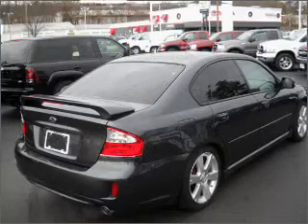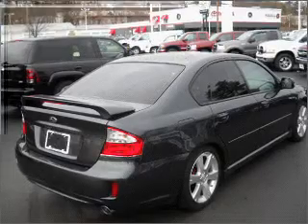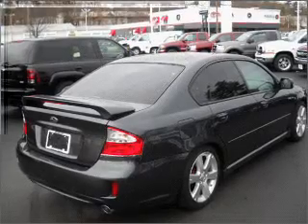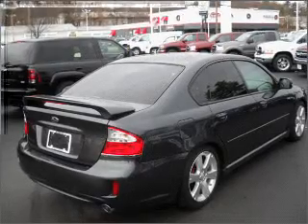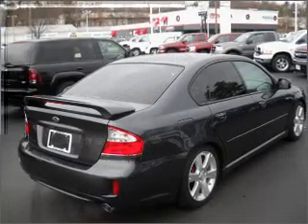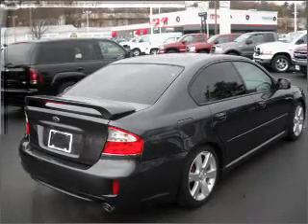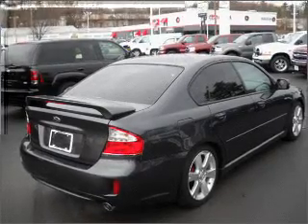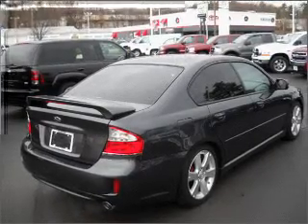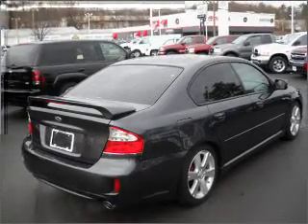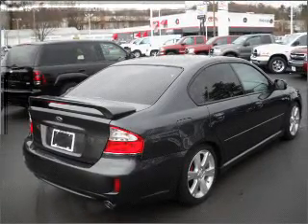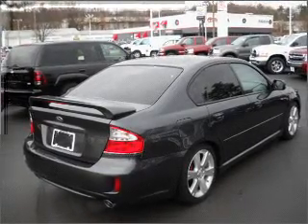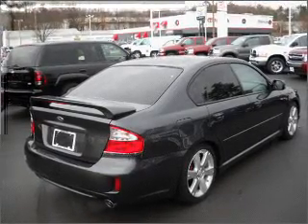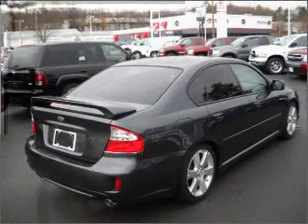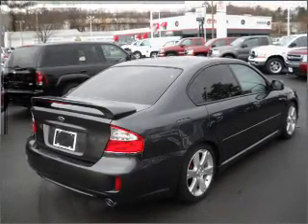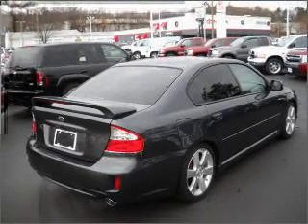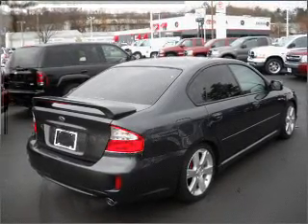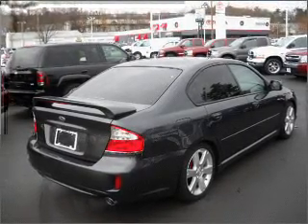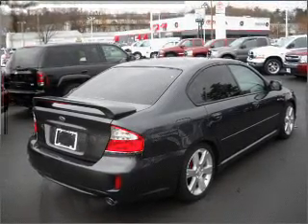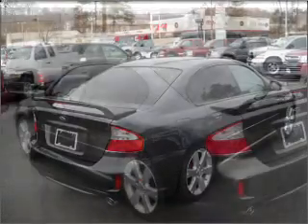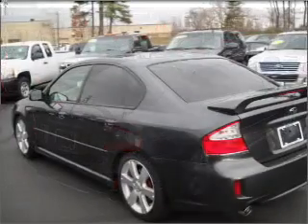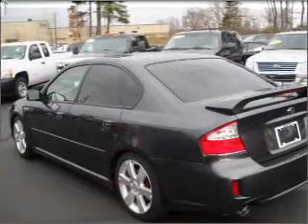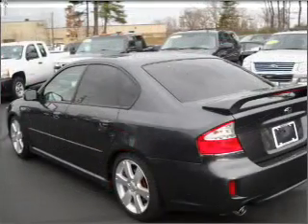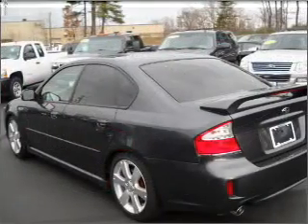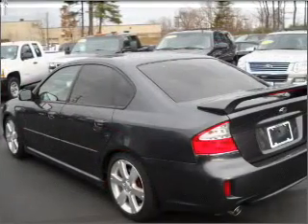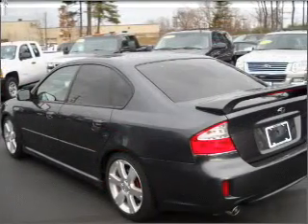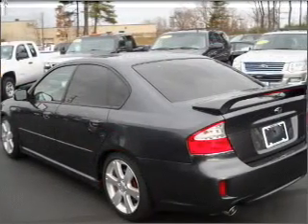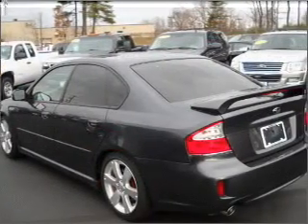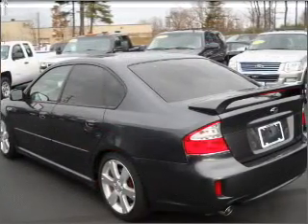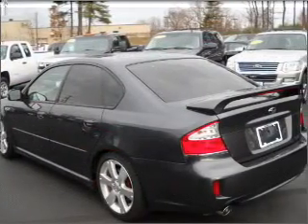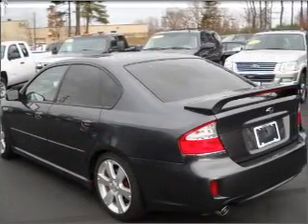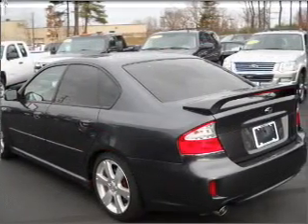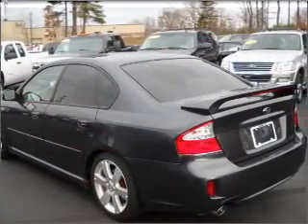With an efficient four-cylinder engine connected to a manual transmission that'll keep you in touch with your vehicle.